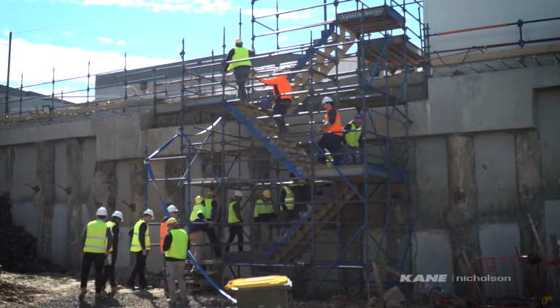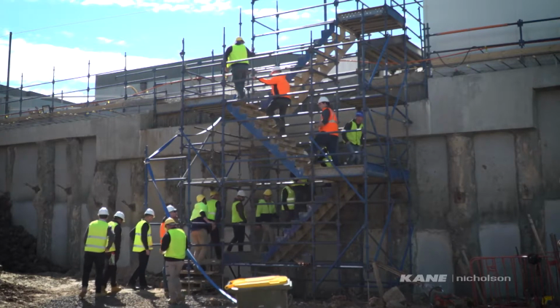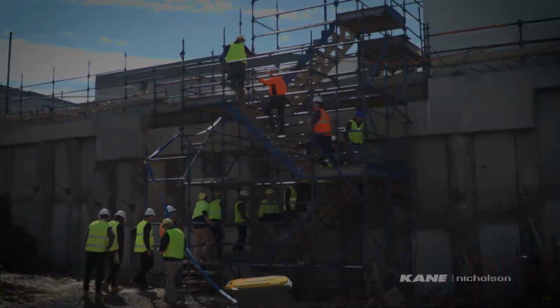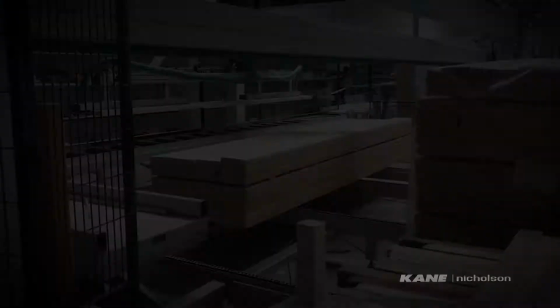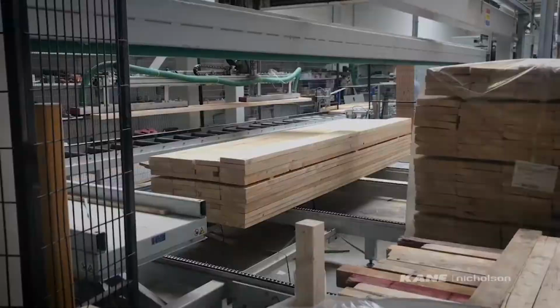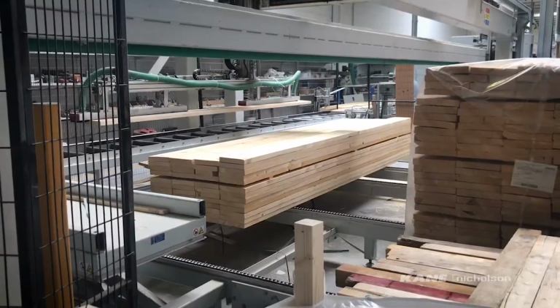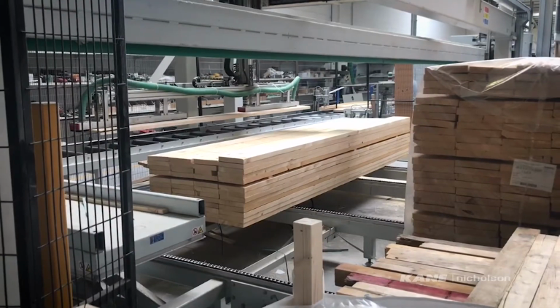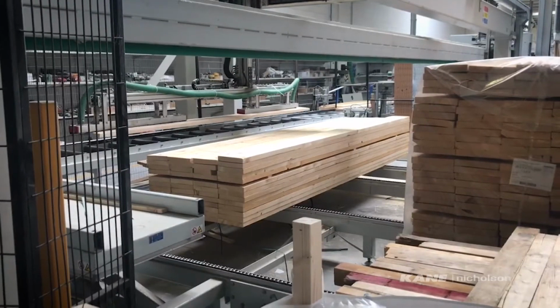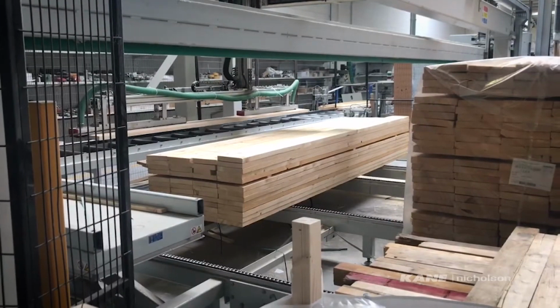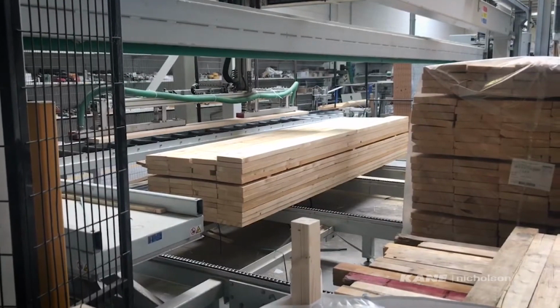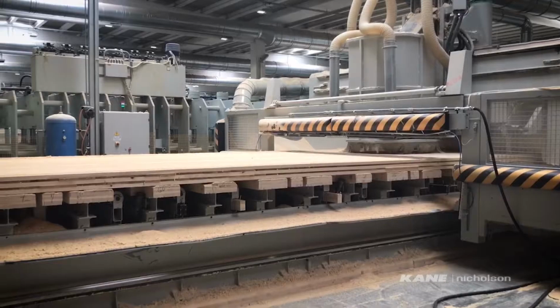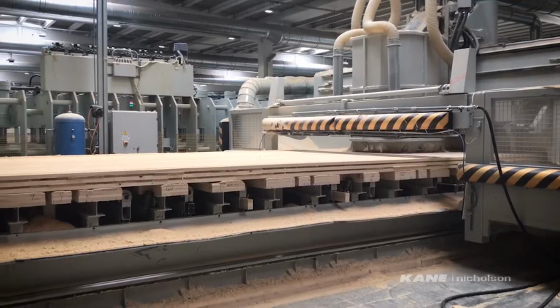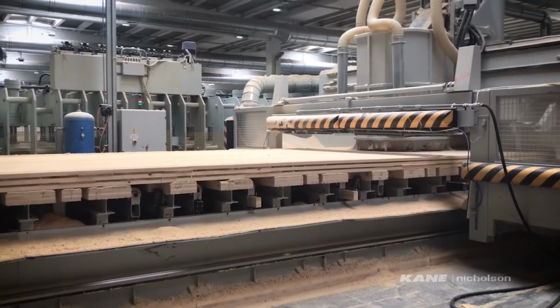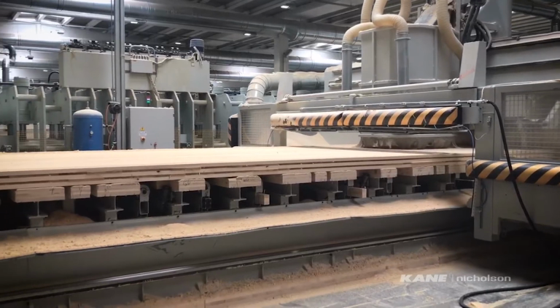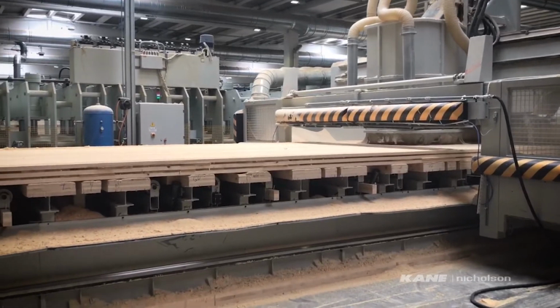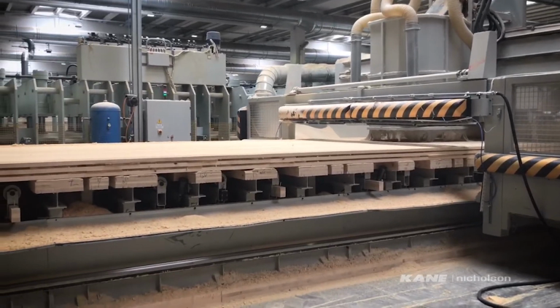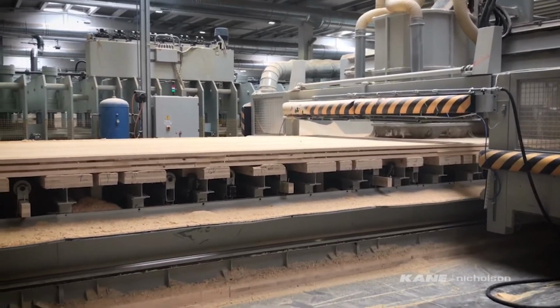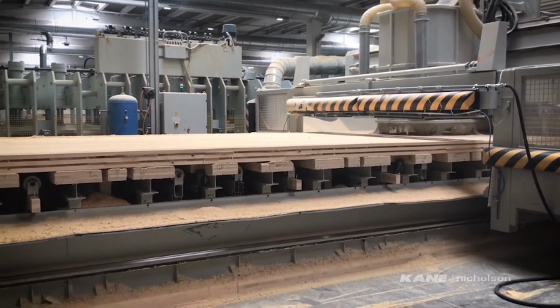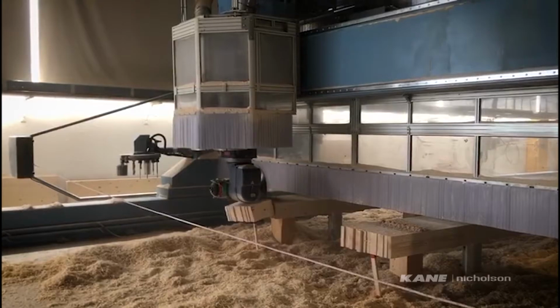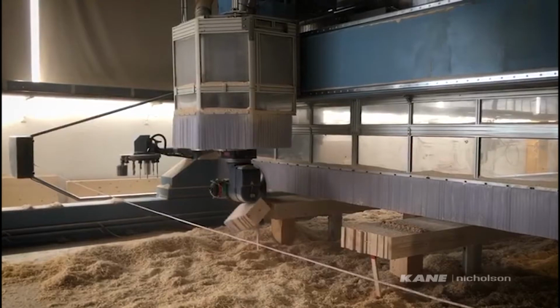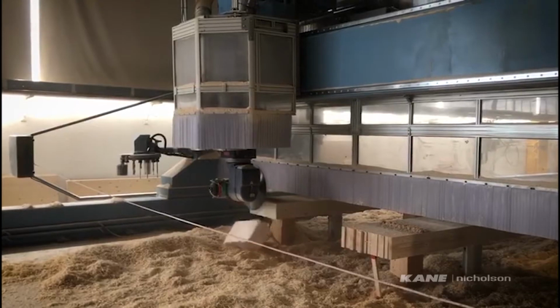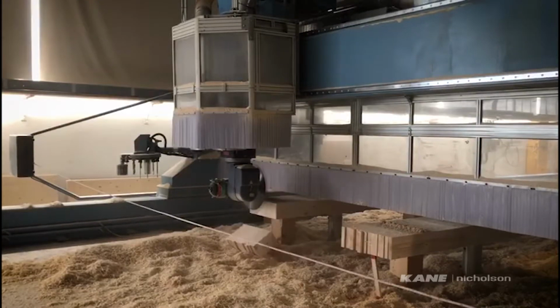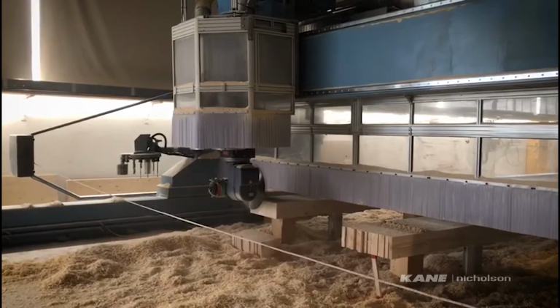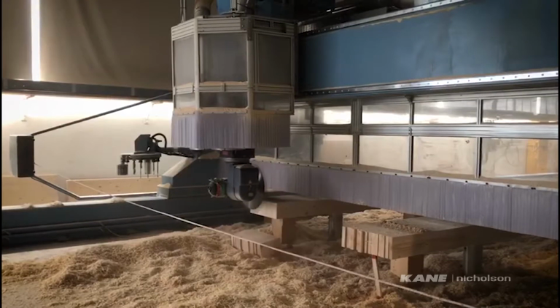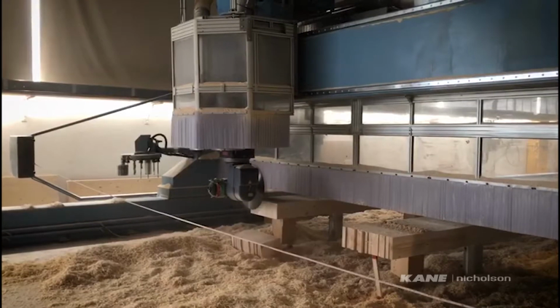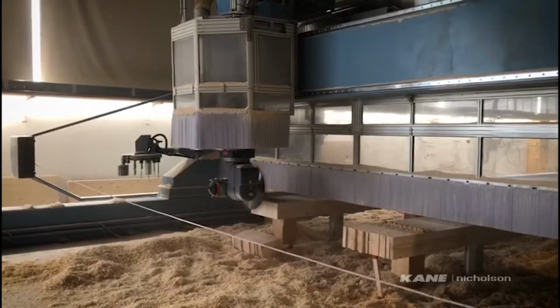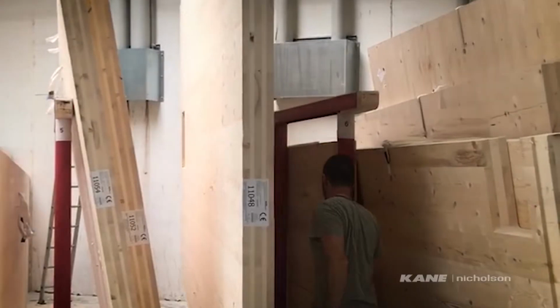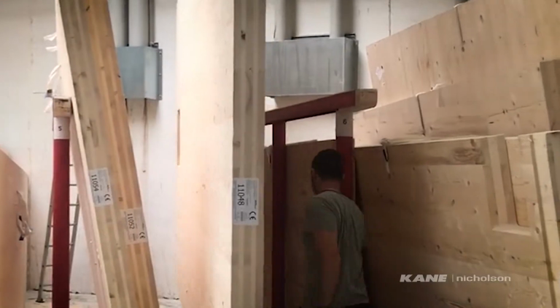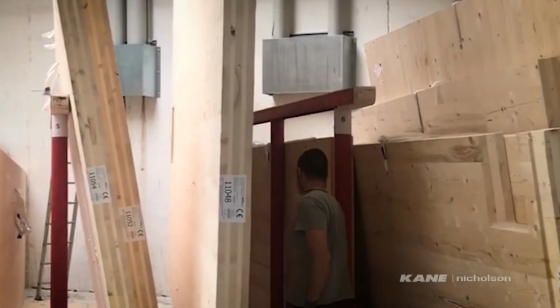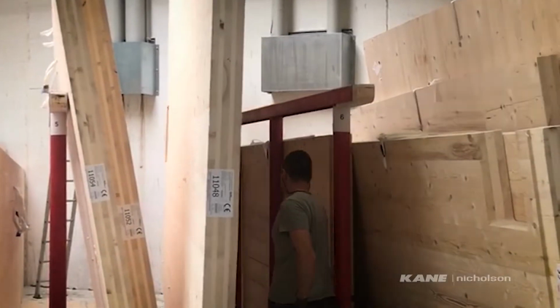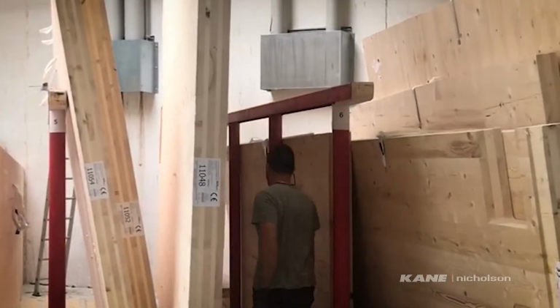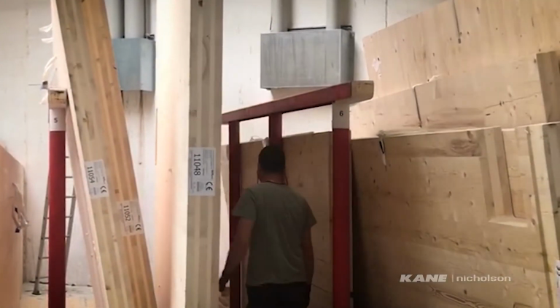In the next video we take our first look at the timber structure that's been manufactured in Italy. Stay tuned for more video updates on this exciting project.